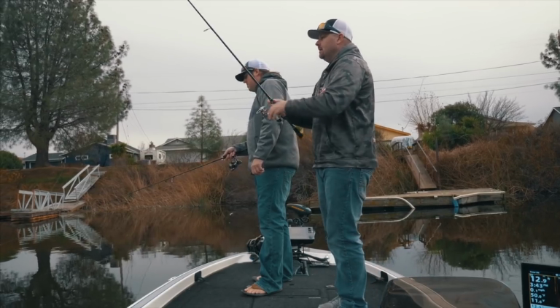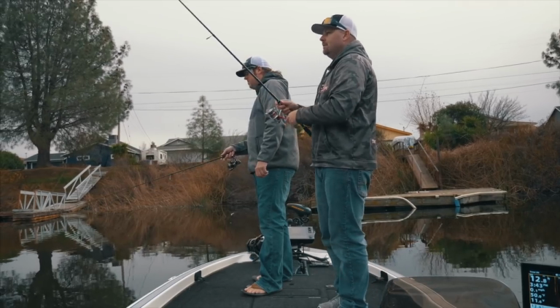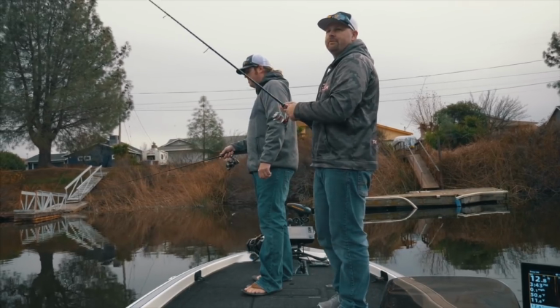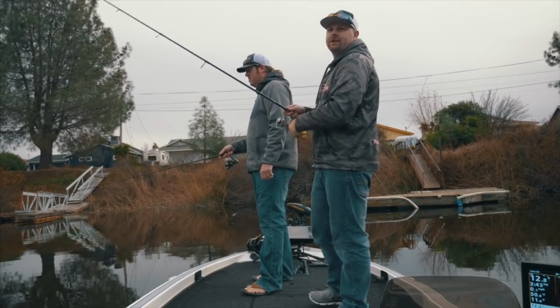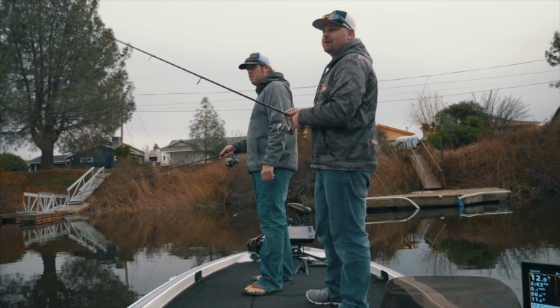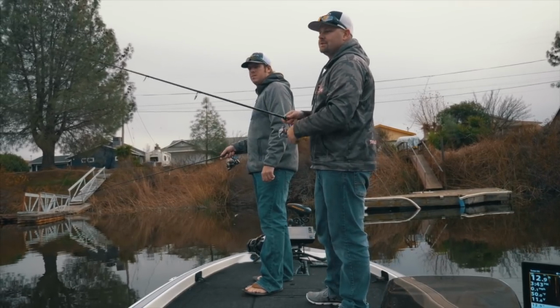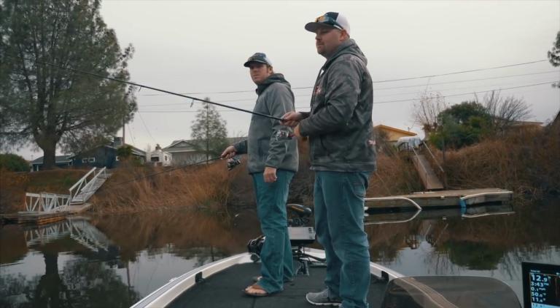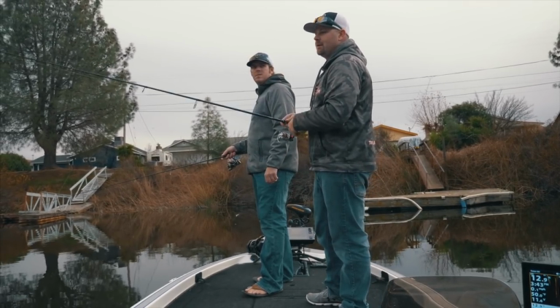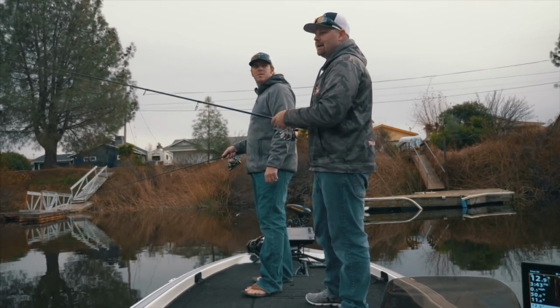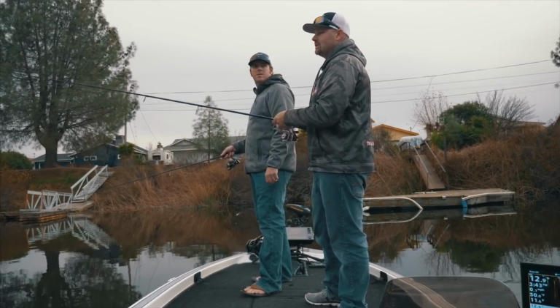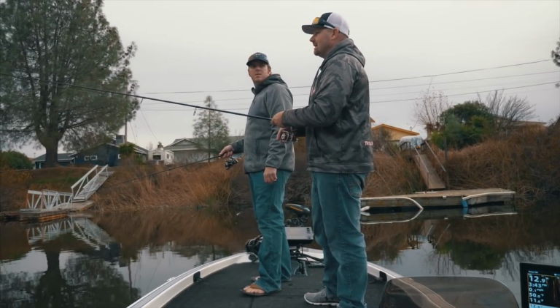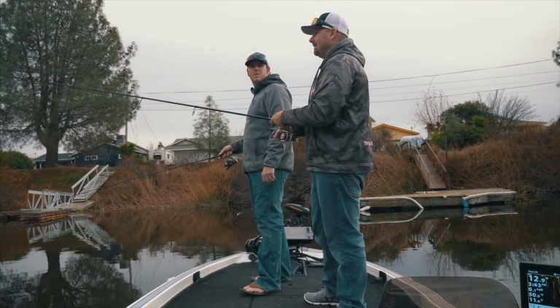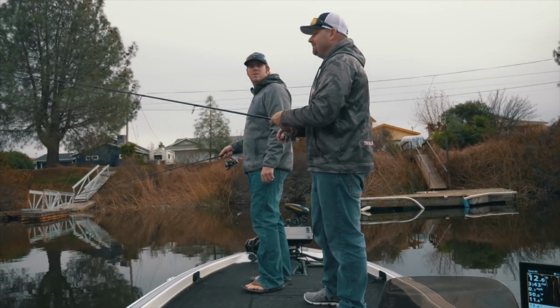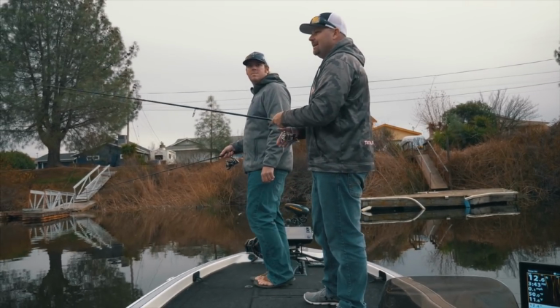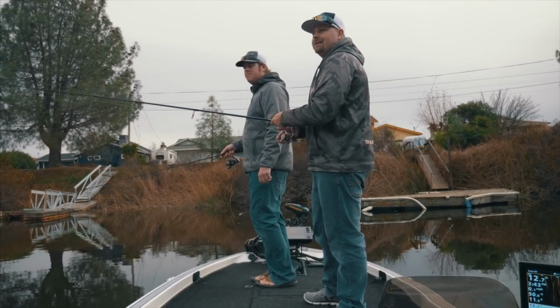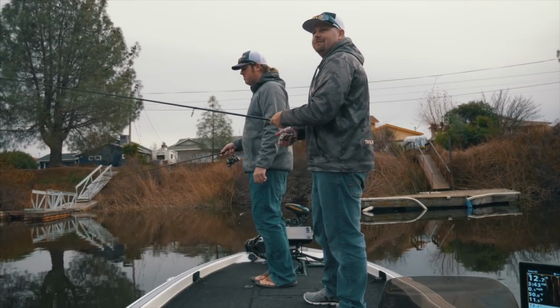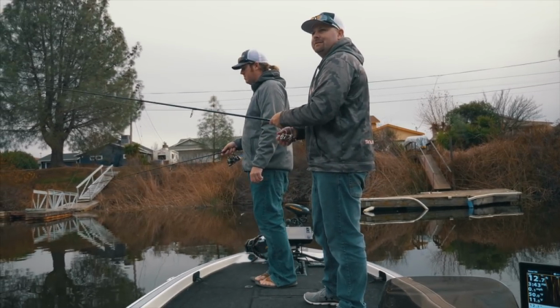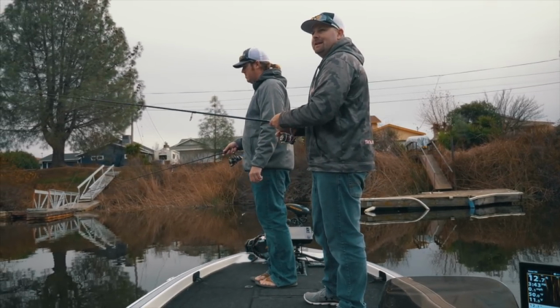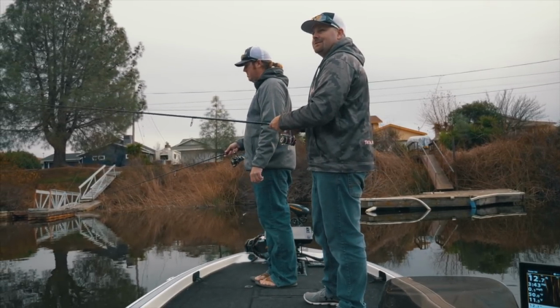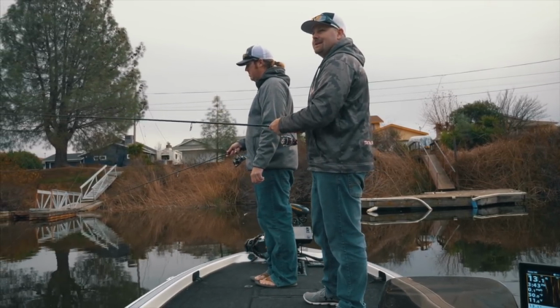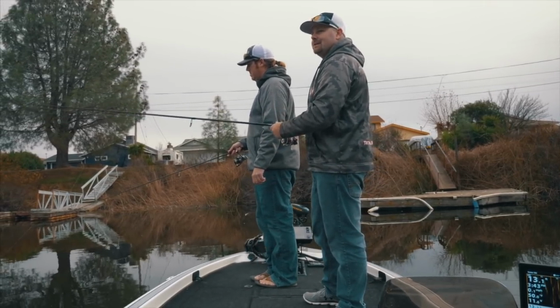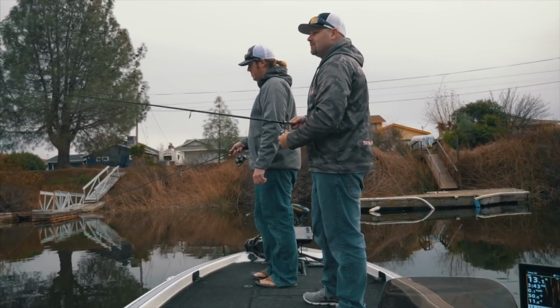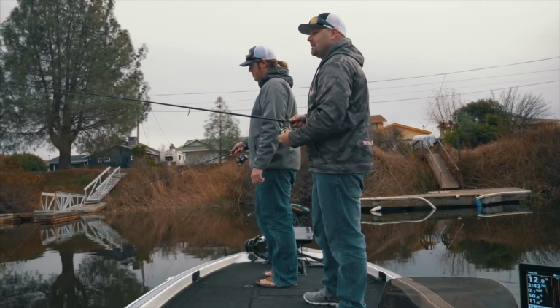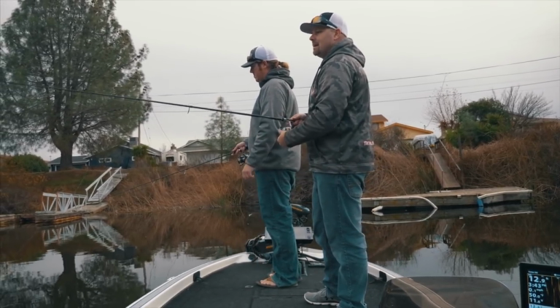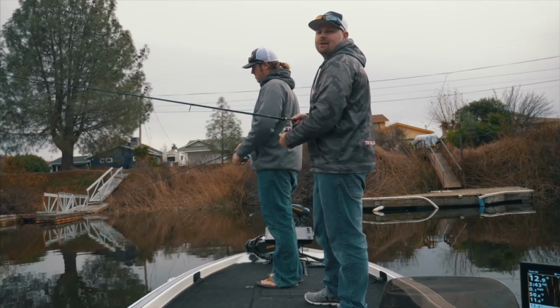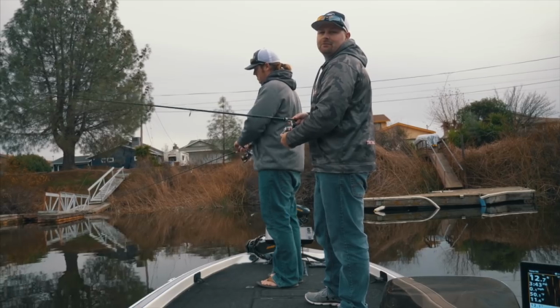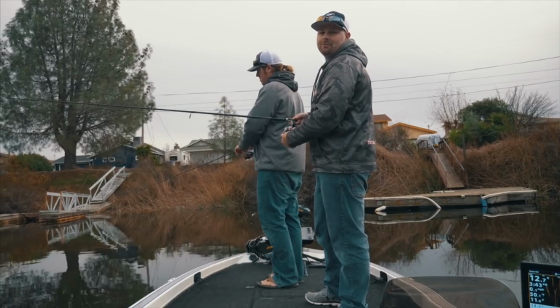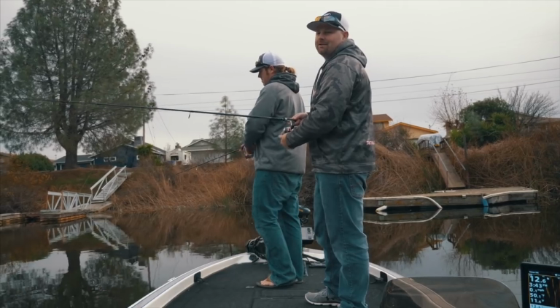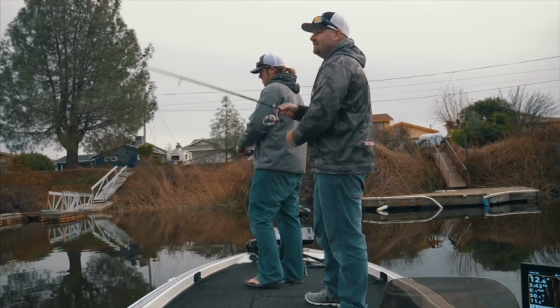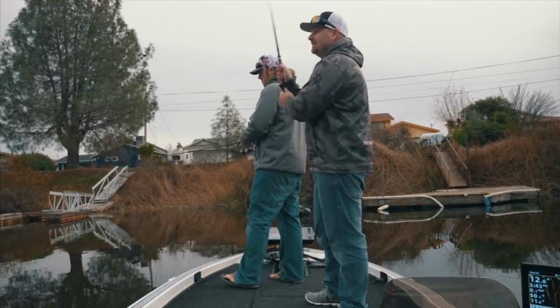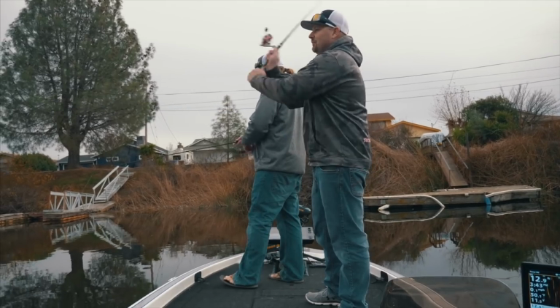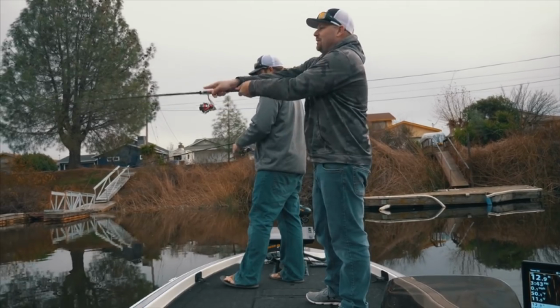We have a video out there somewhere where I catch a 15 to 20 pound cat on four pound fluorocarbon.